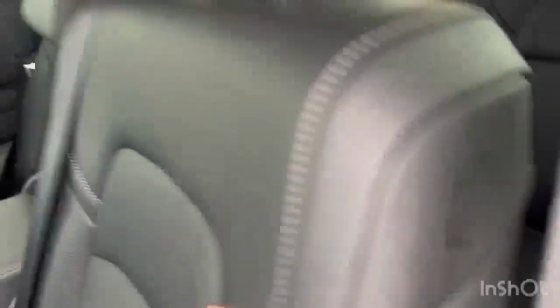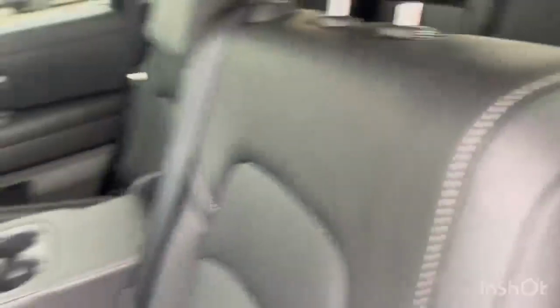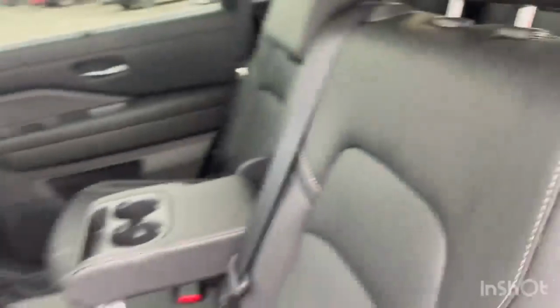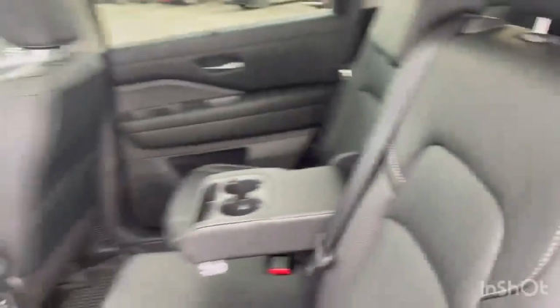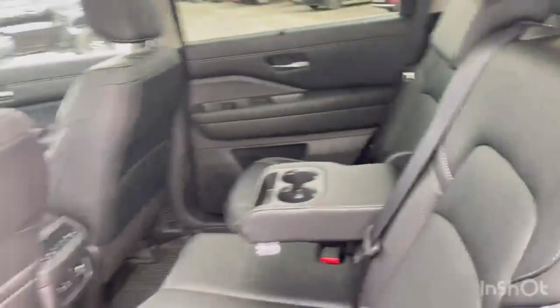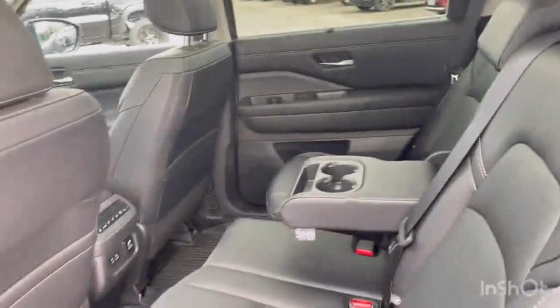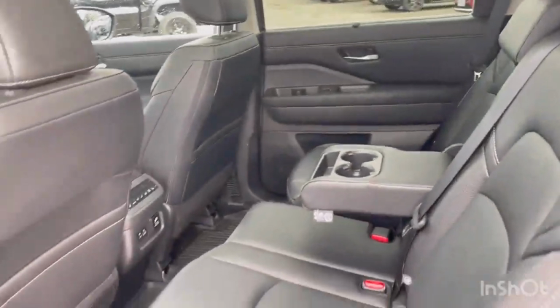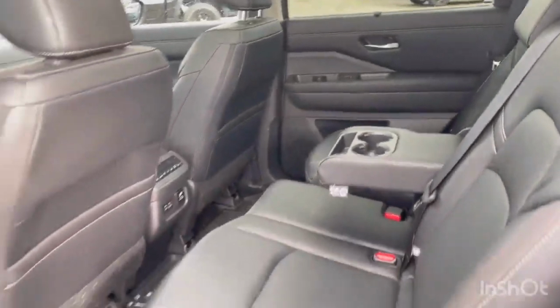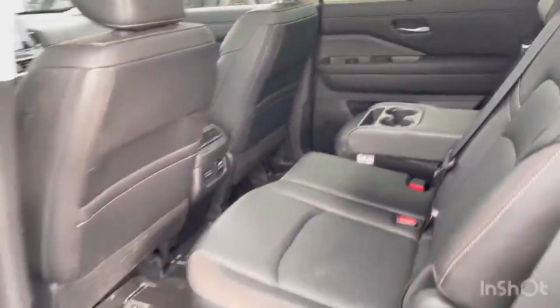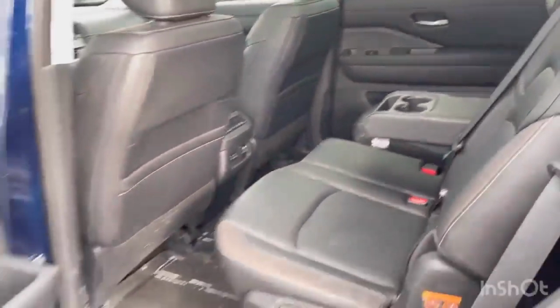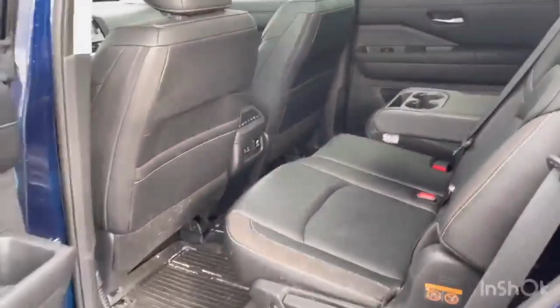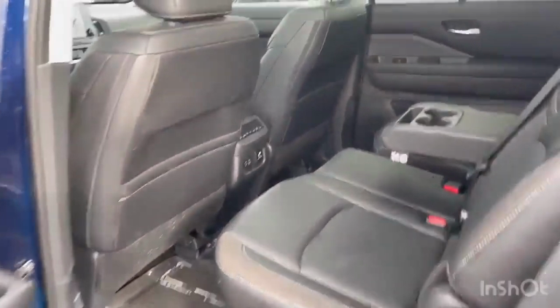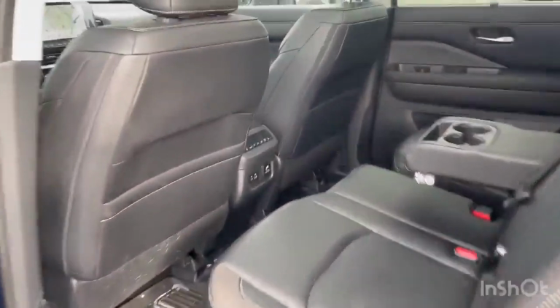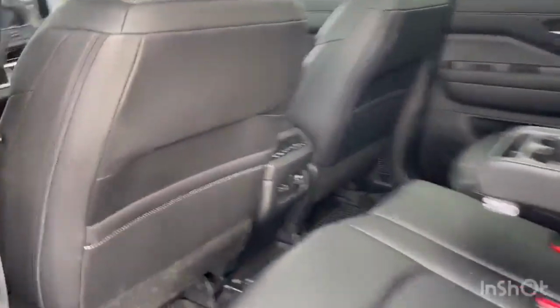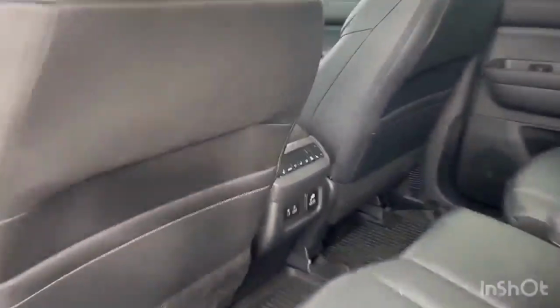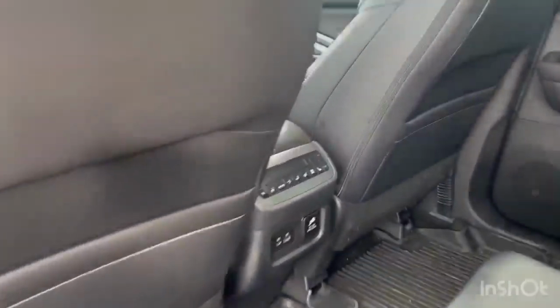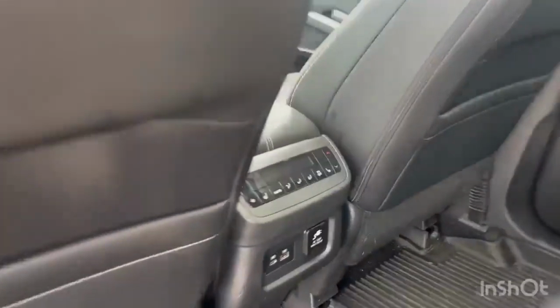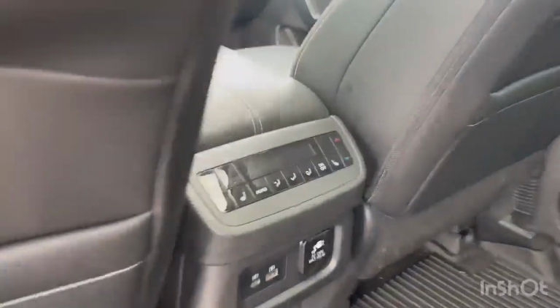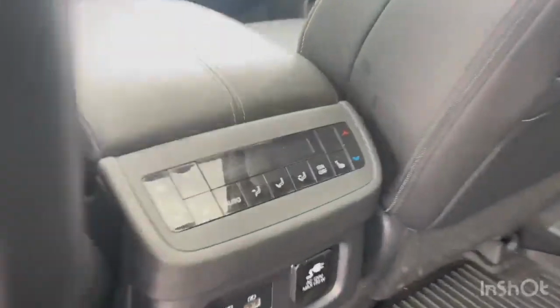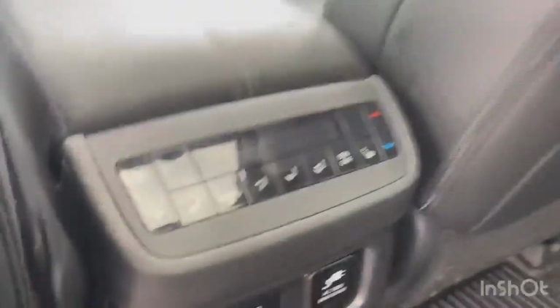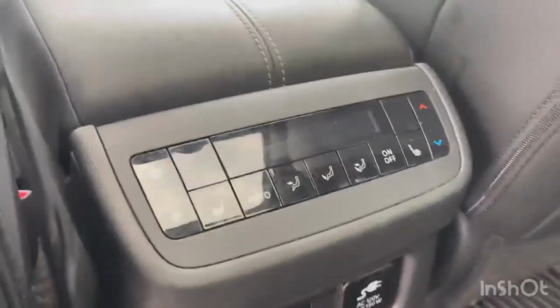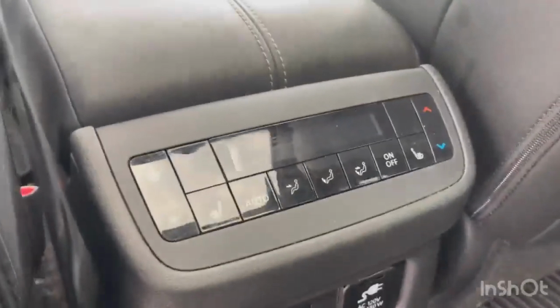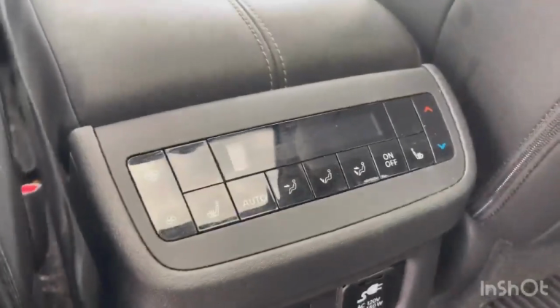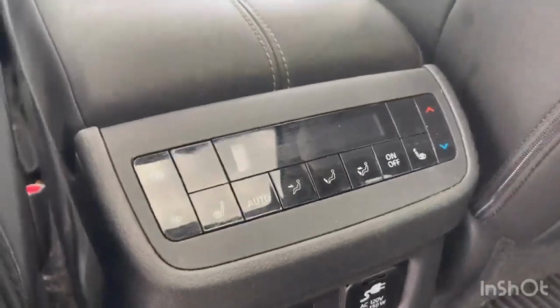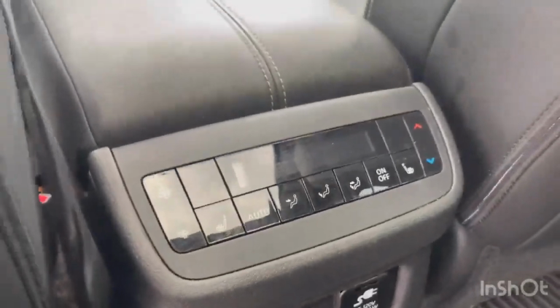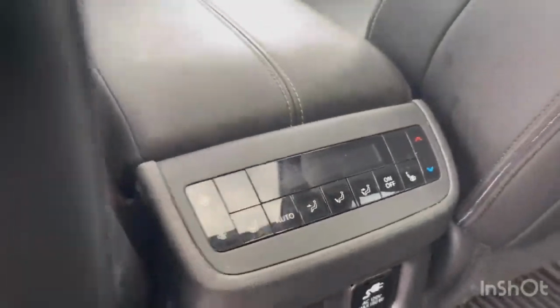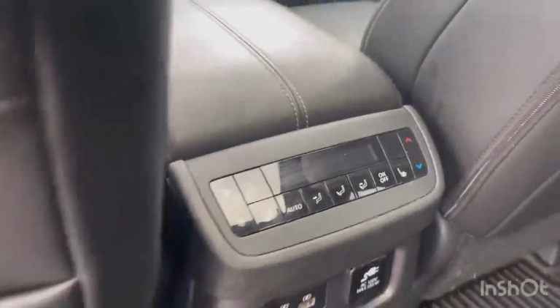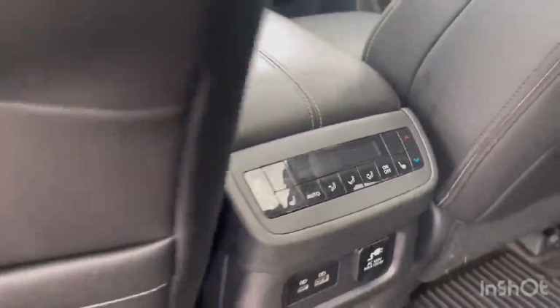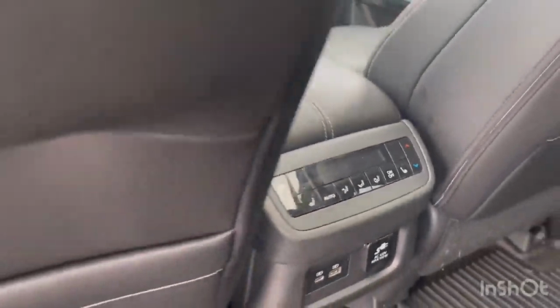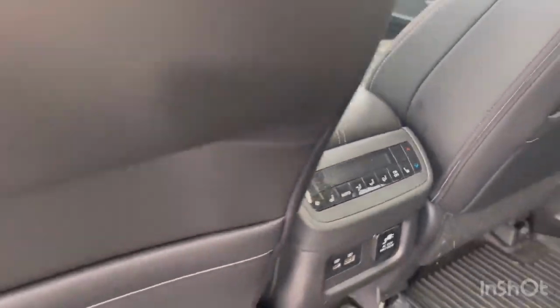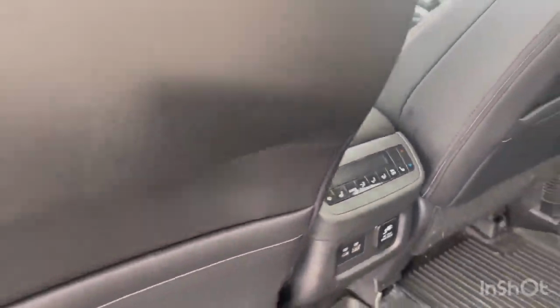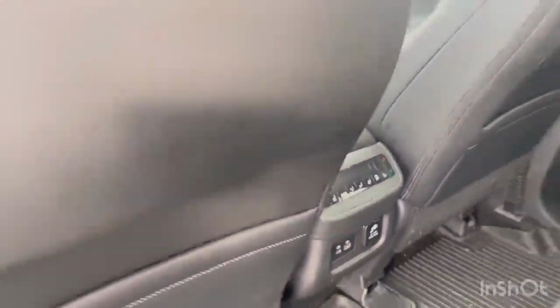It's very spacious. We do have climate controls for the back passengers, and they are heated as well.